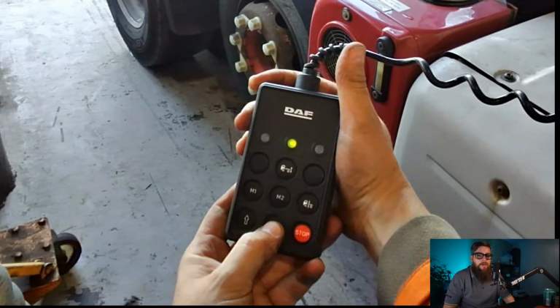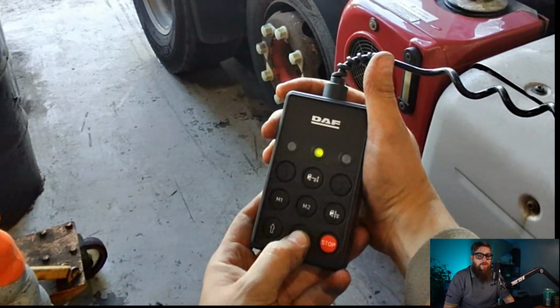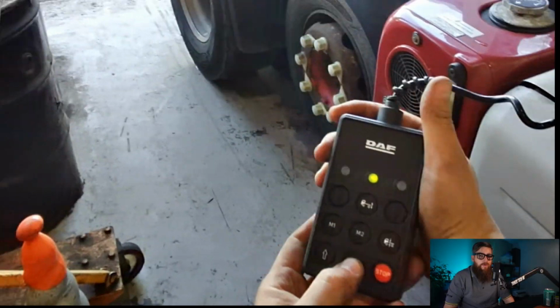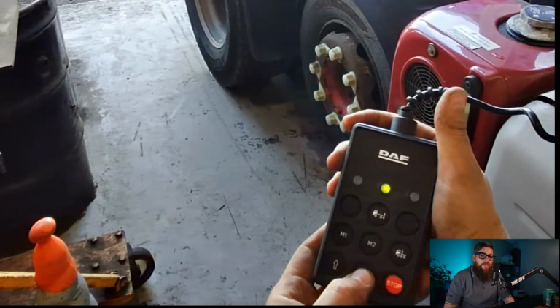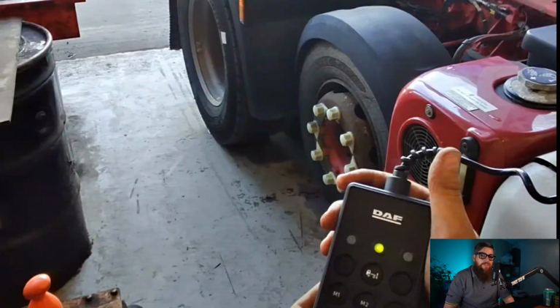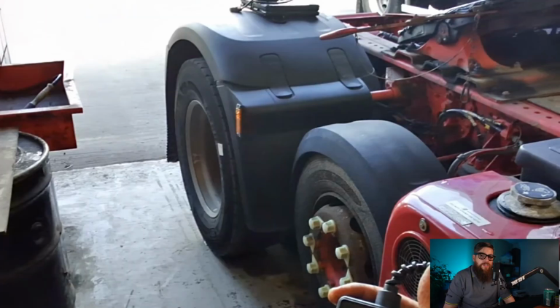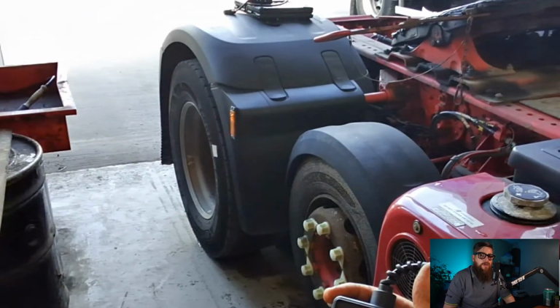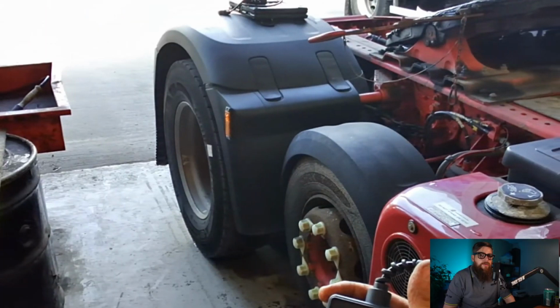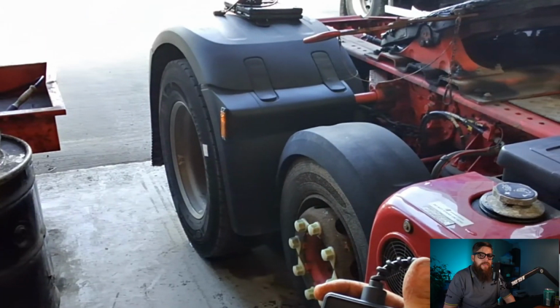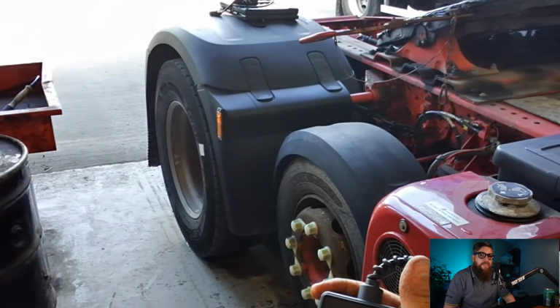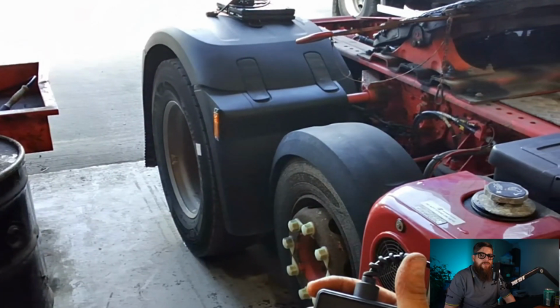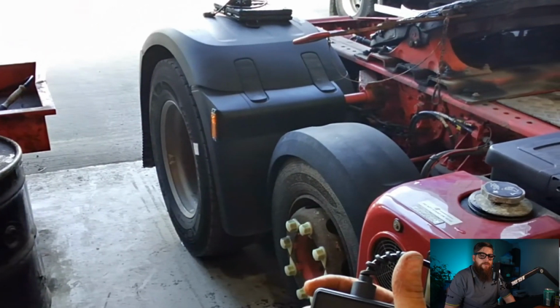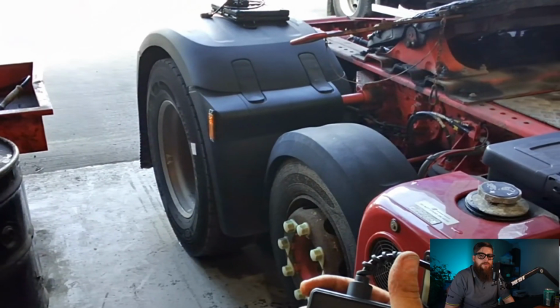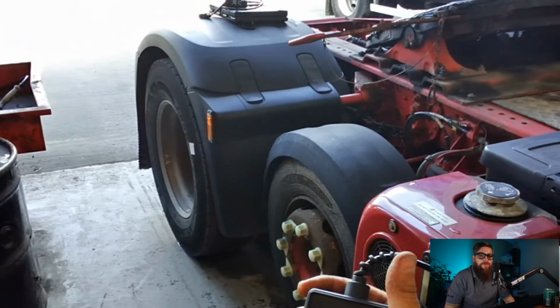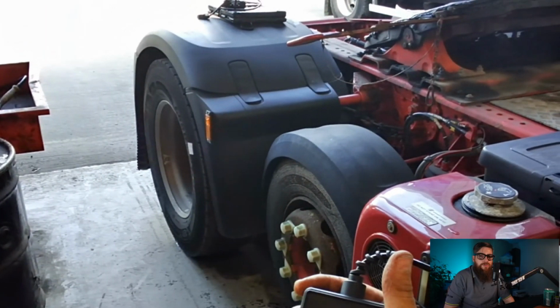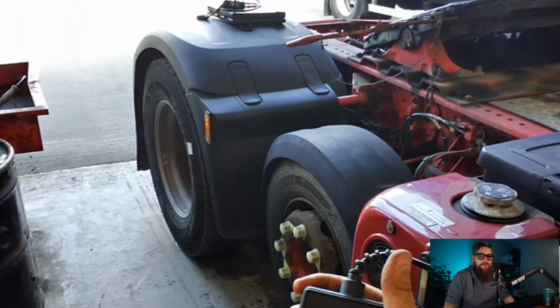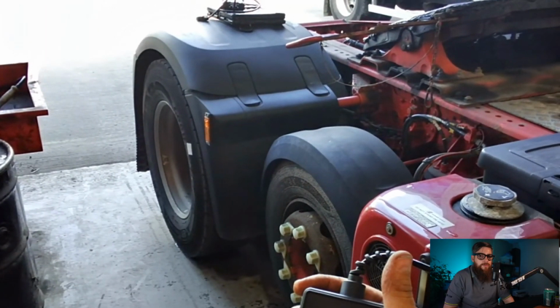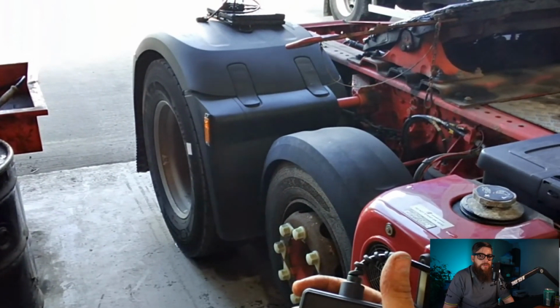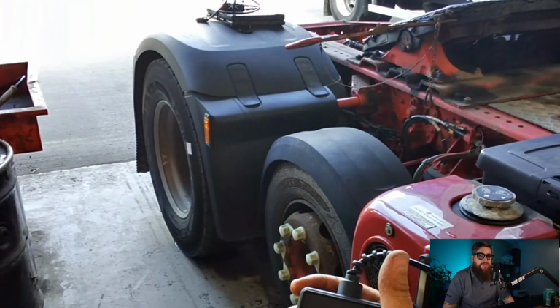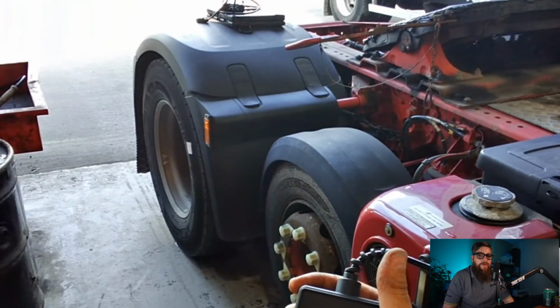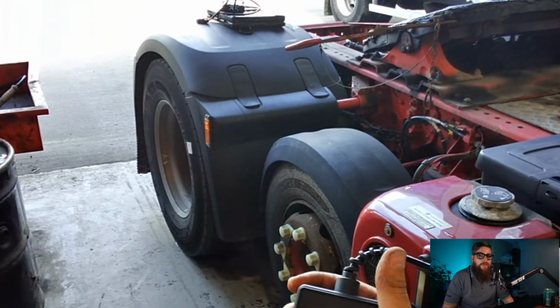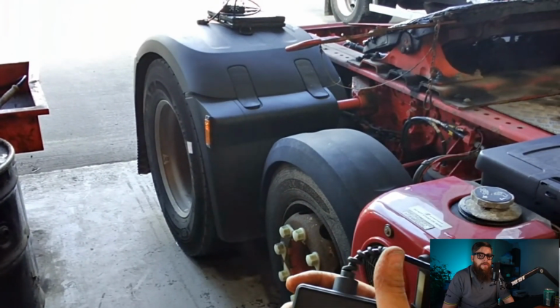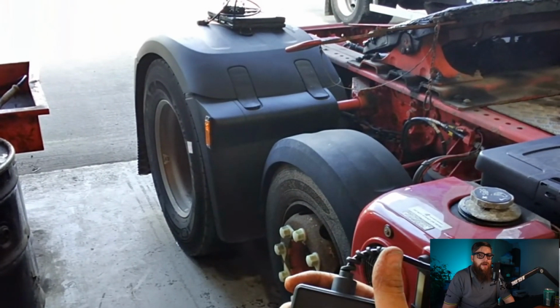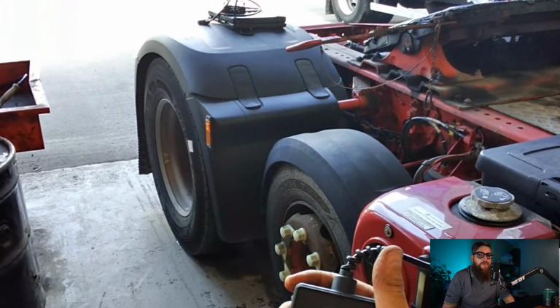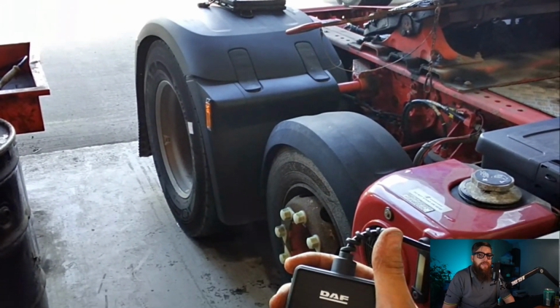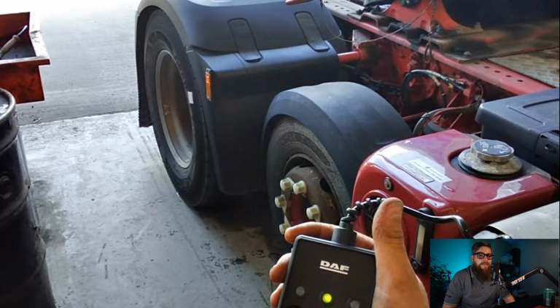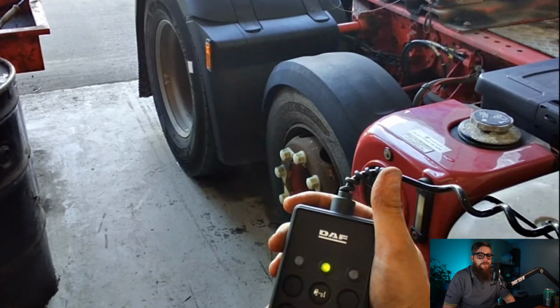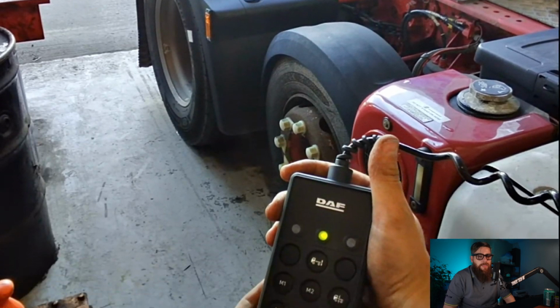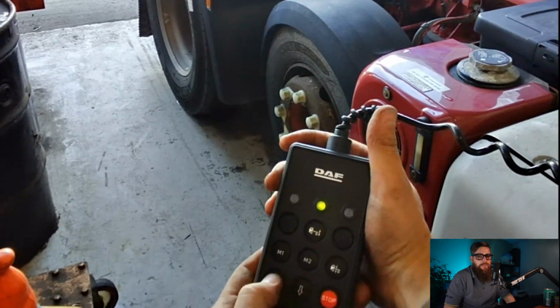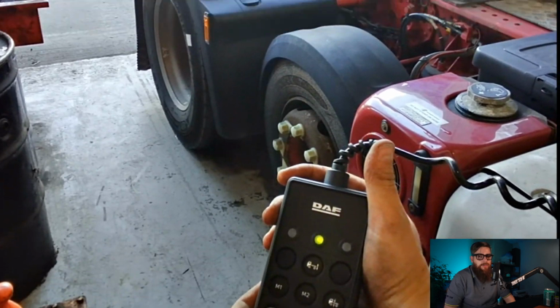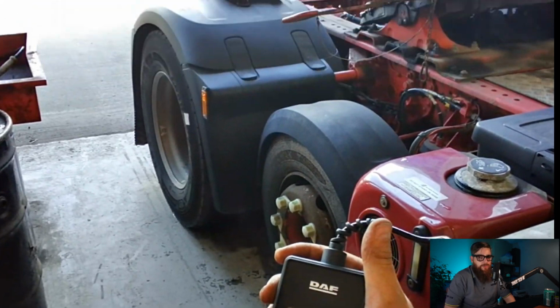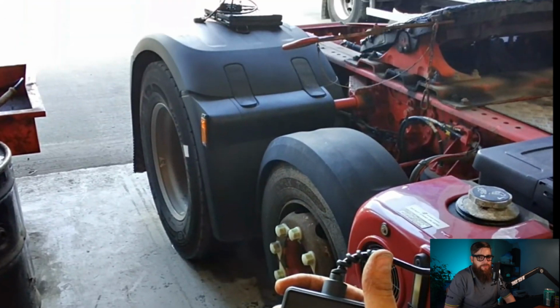One last check with the ECAS remote to ensure it works correctly, and we can get this back to the customer.